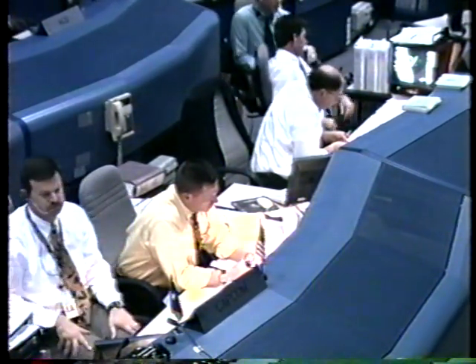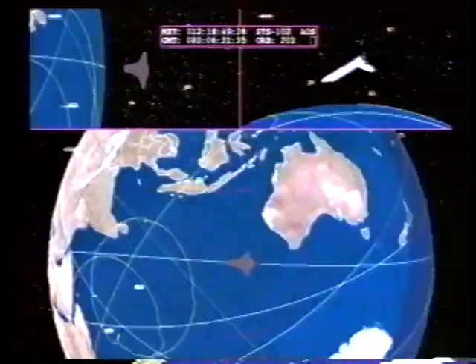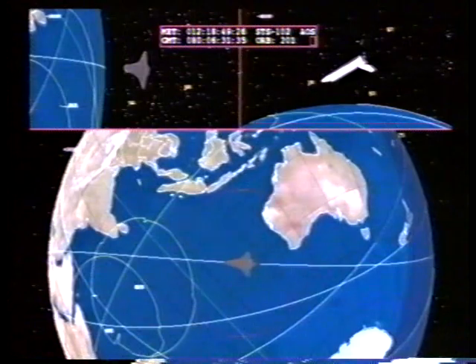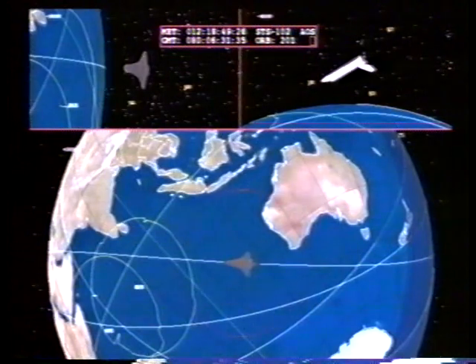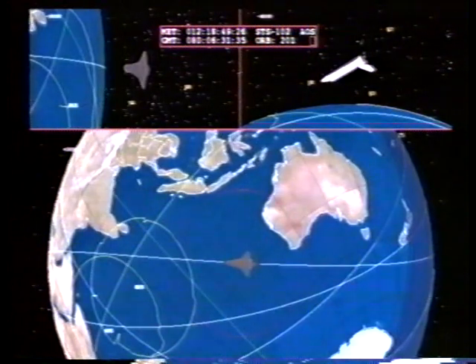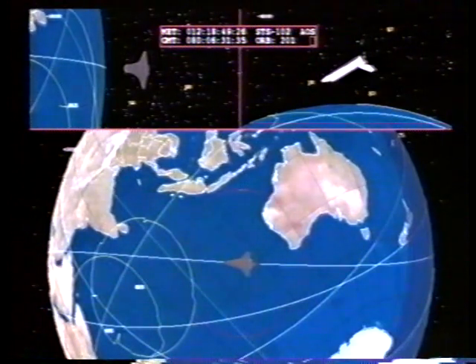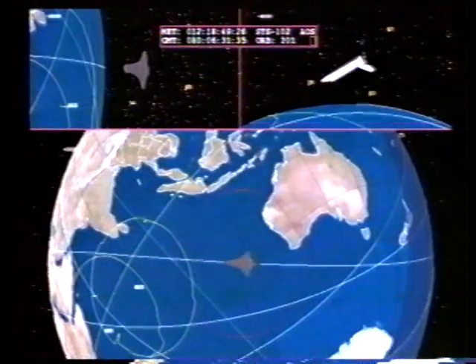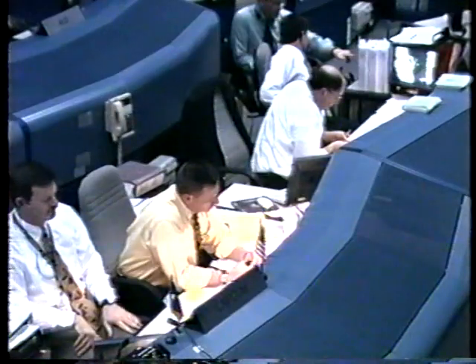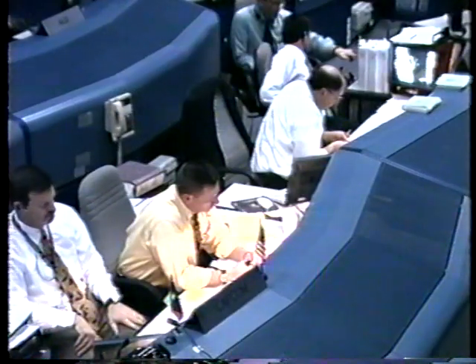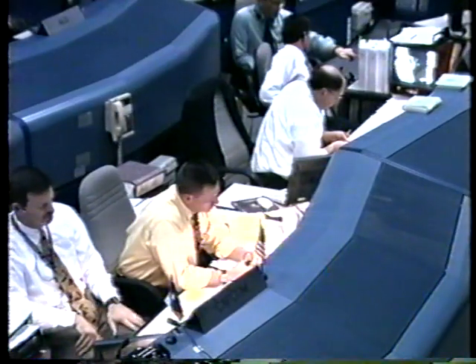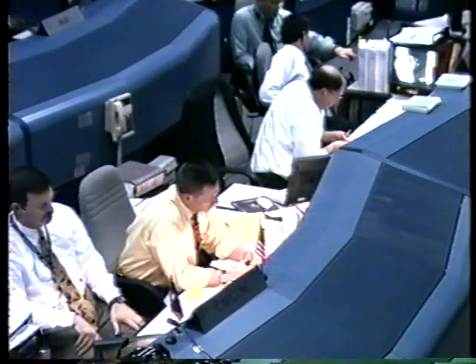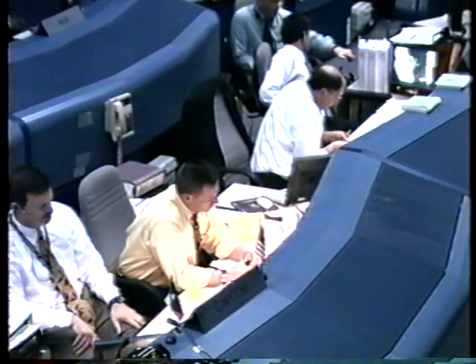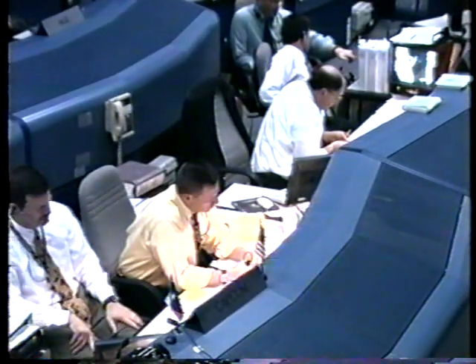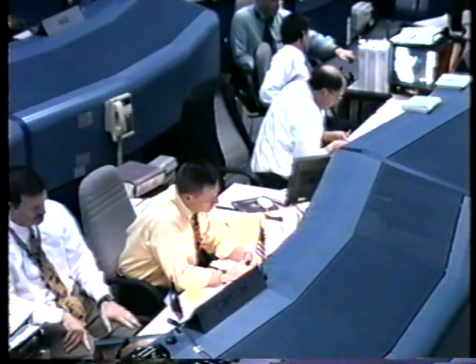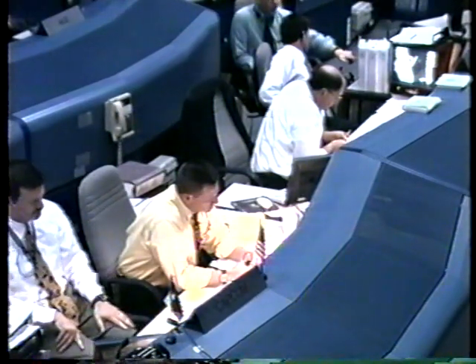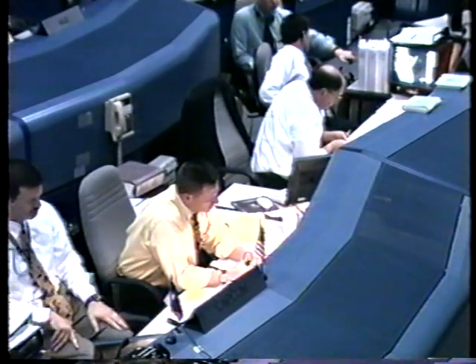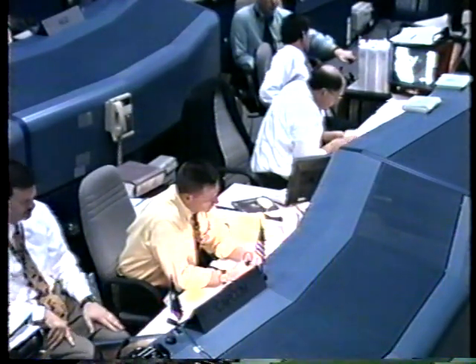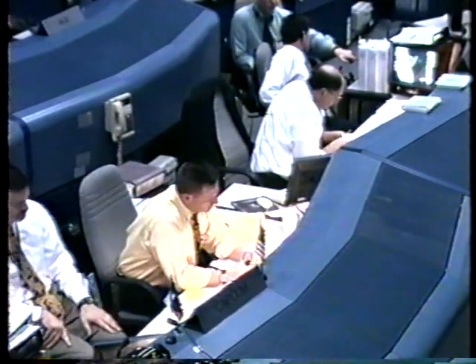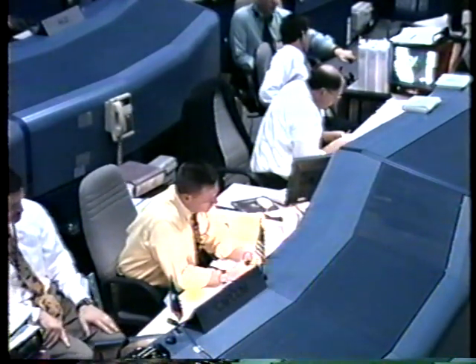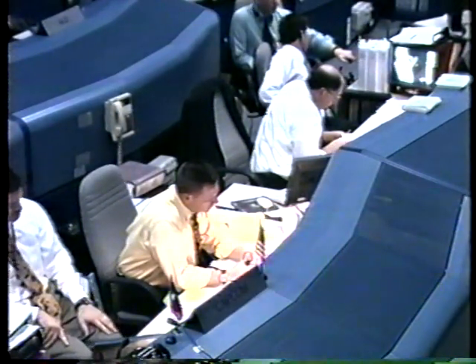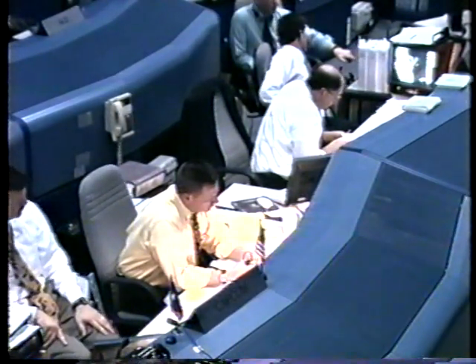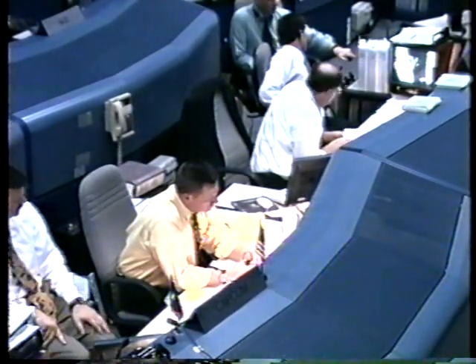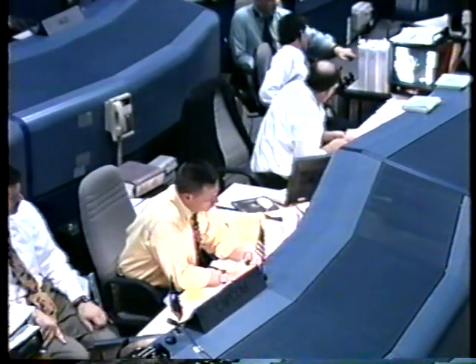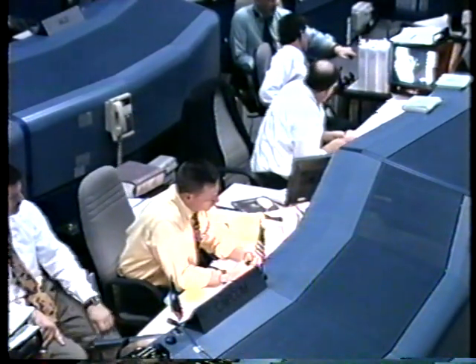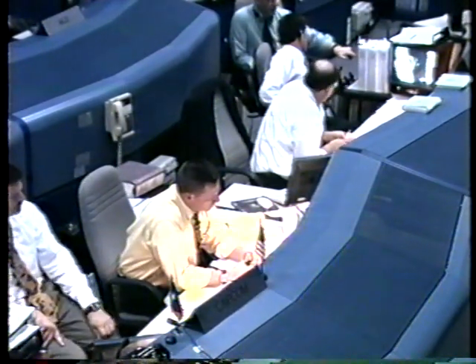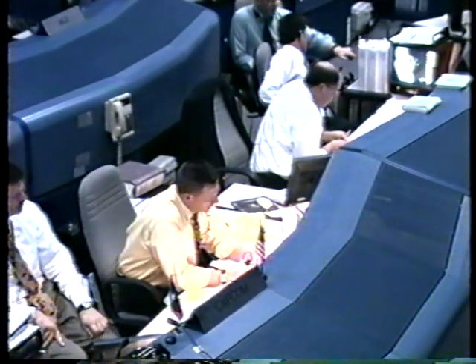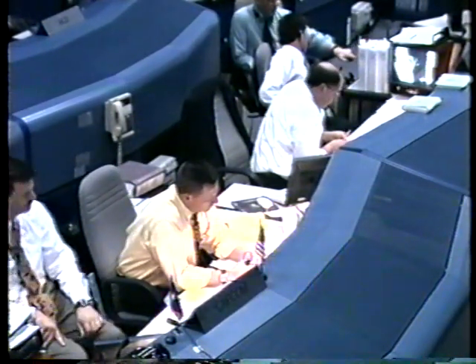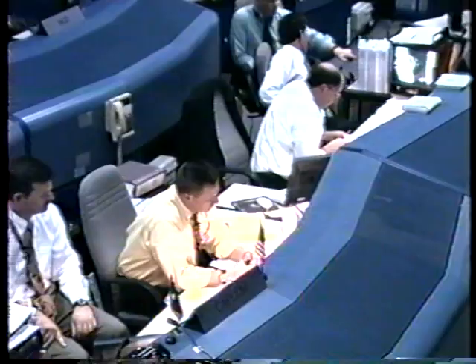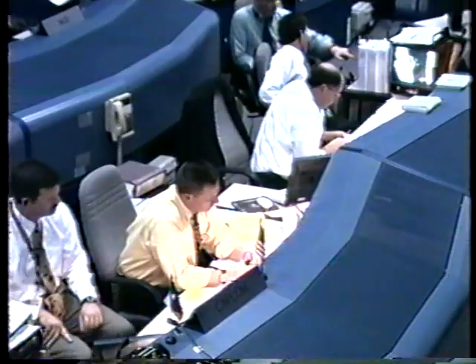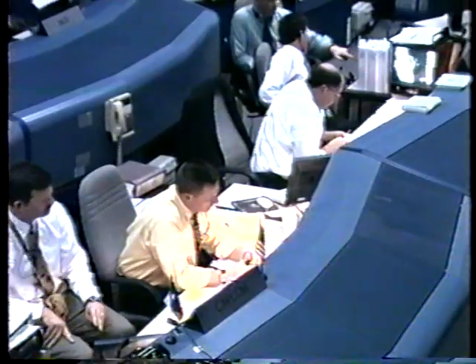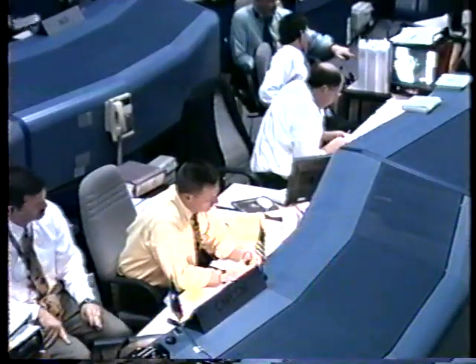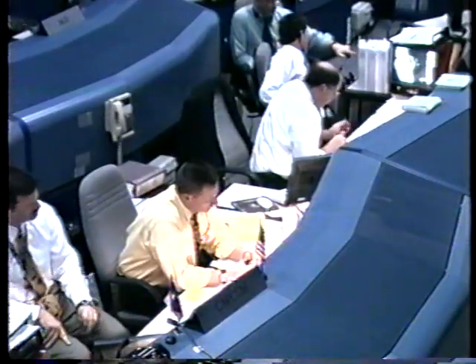We show the forward RCS dump time to be 35 seconds.